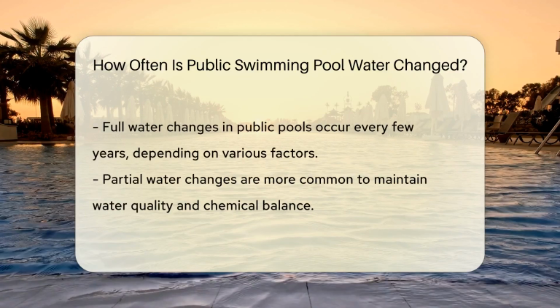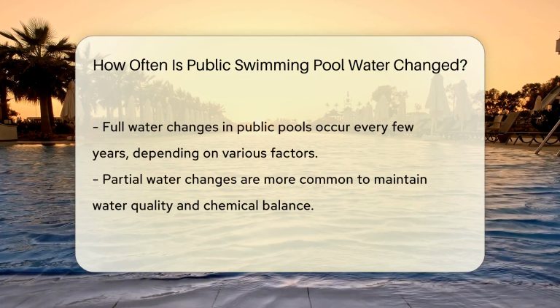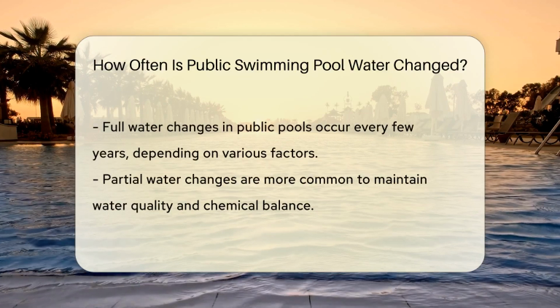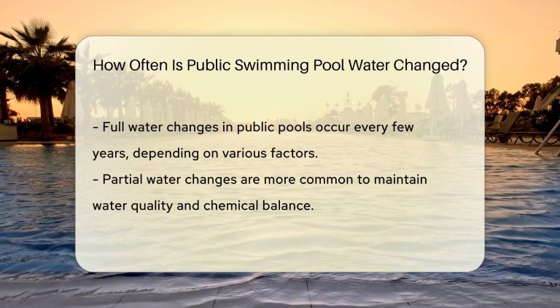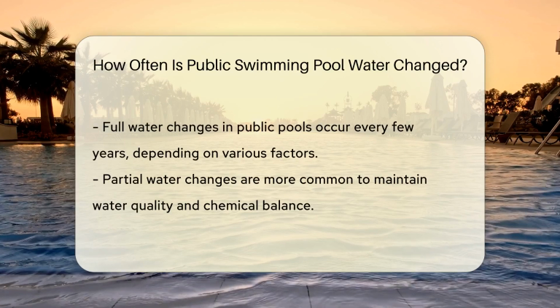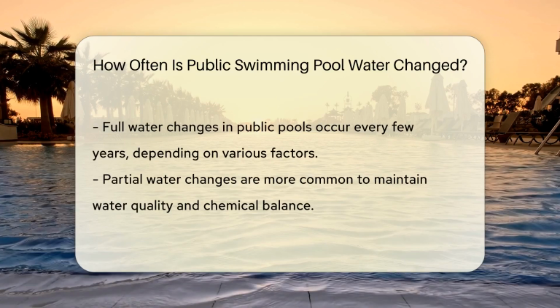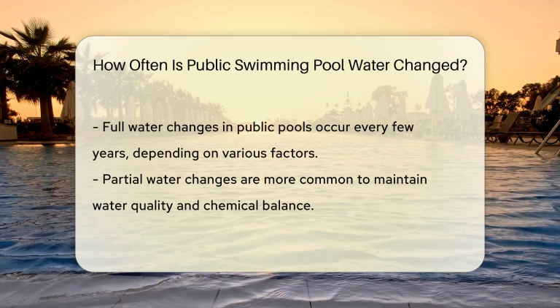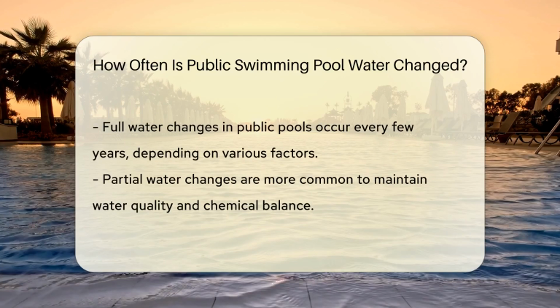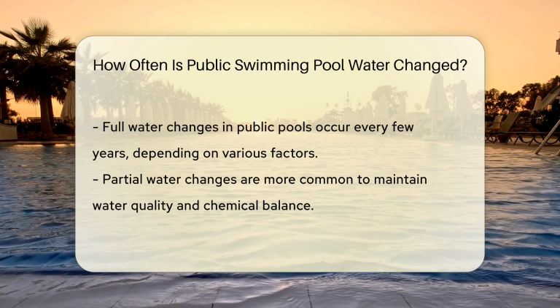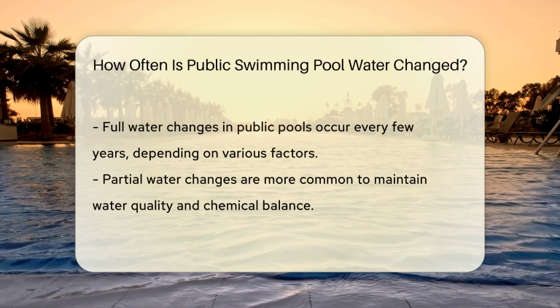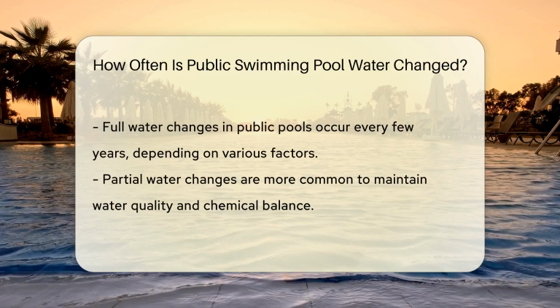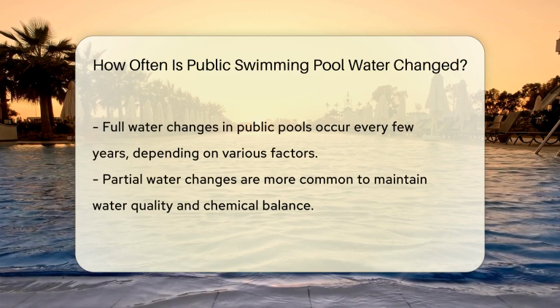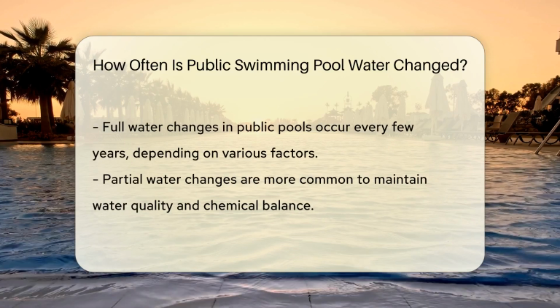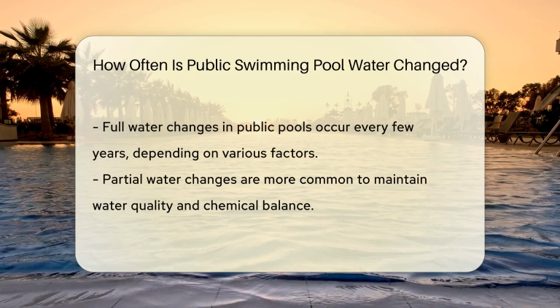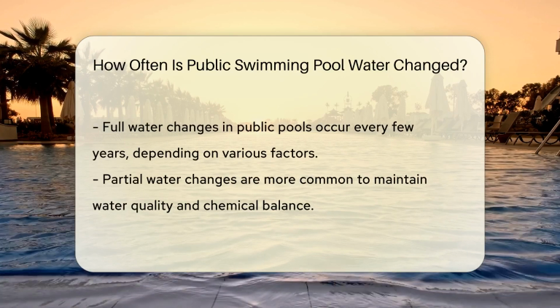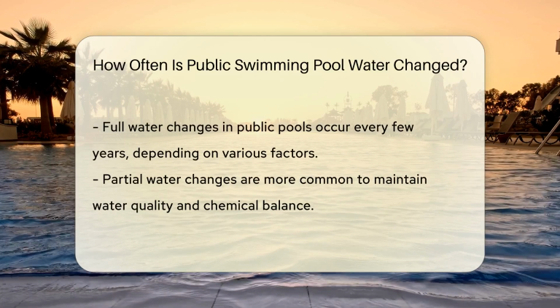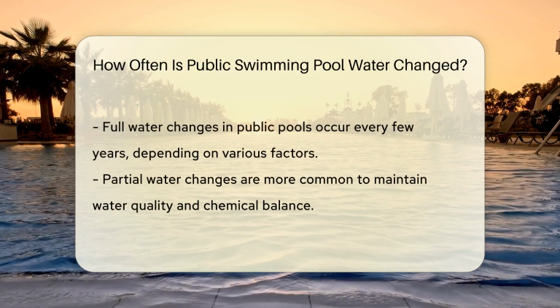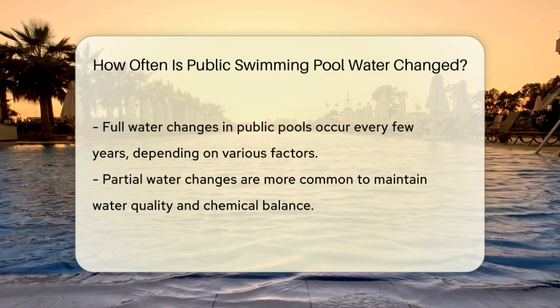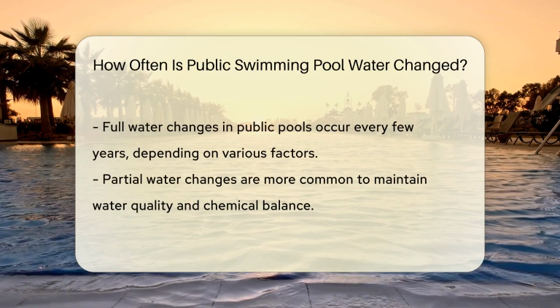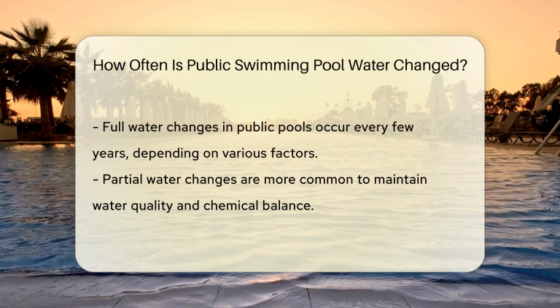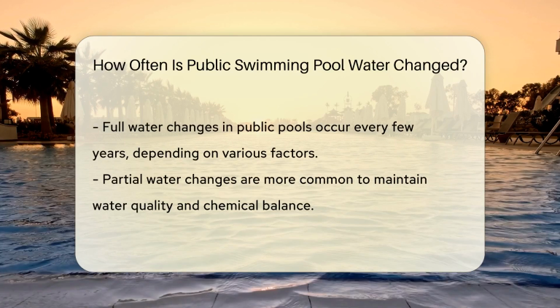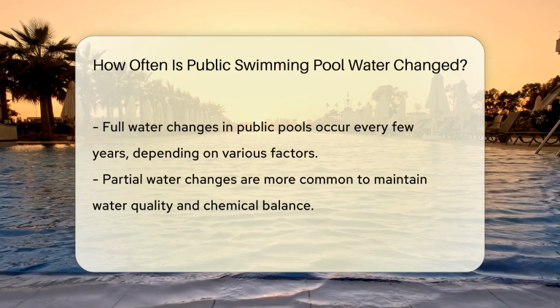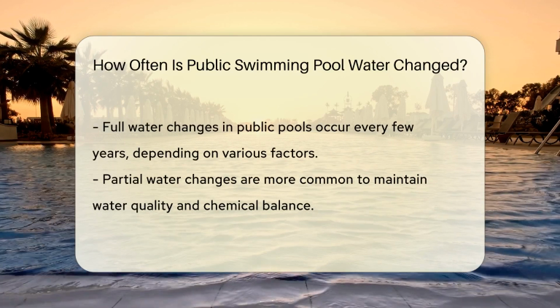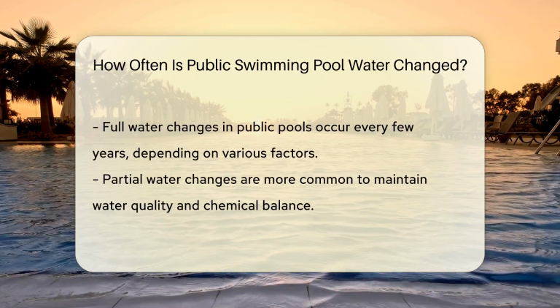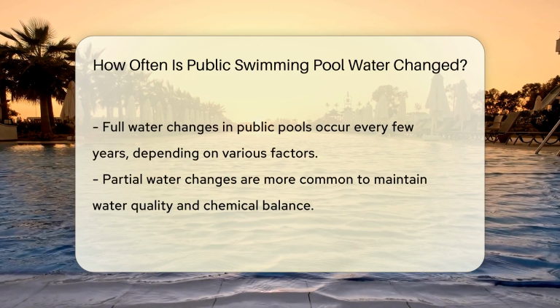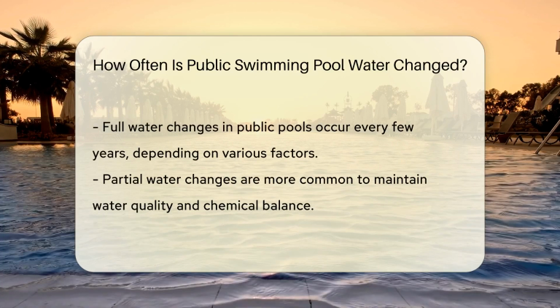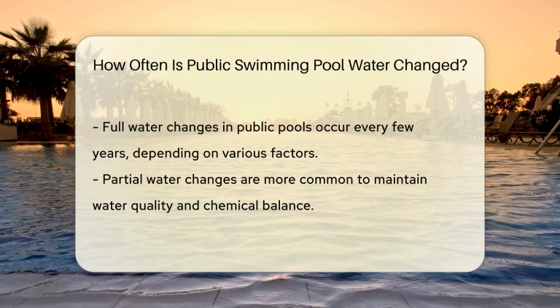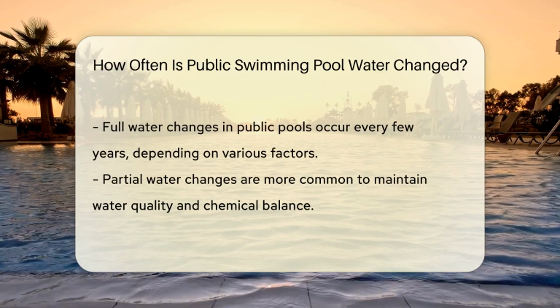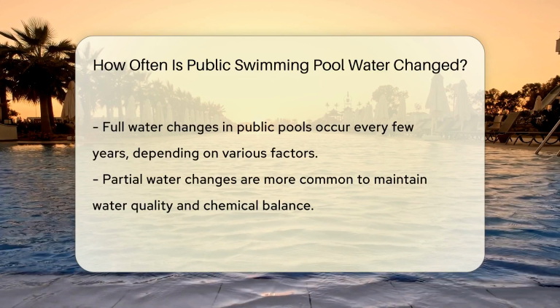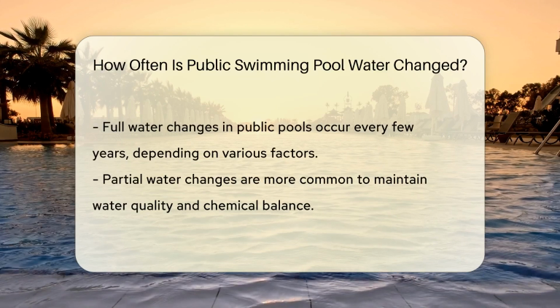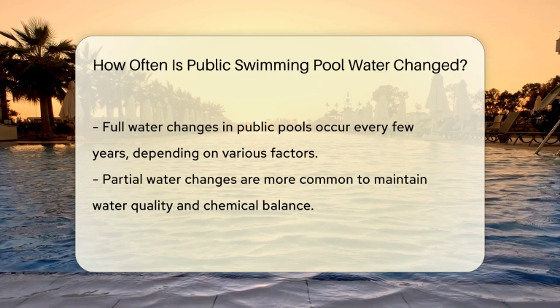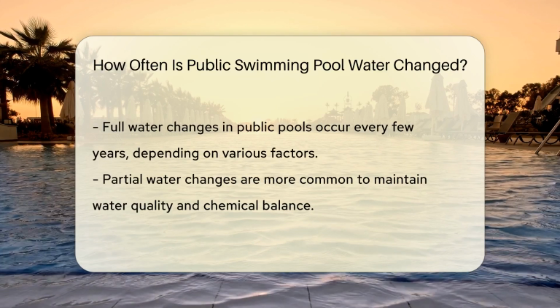But even the best filters need help. That's where chemicals like chlorine come into play. They sanitize the water, battling bacteria and algae.